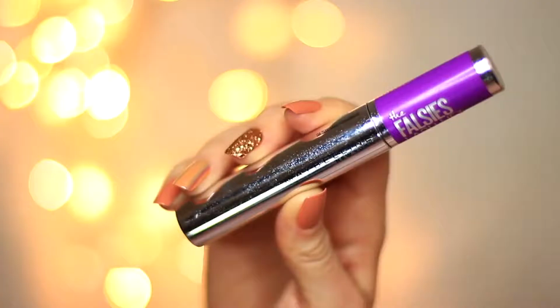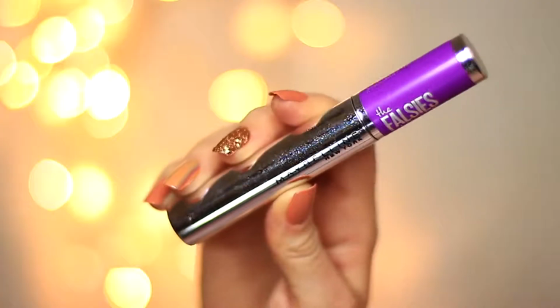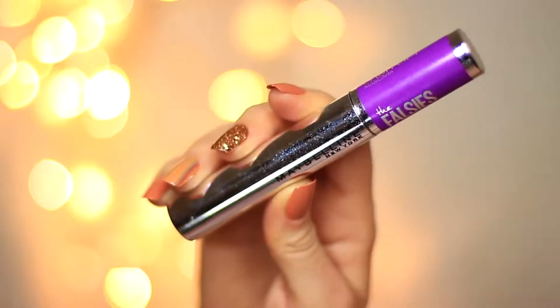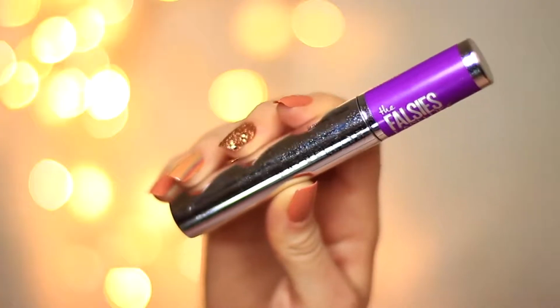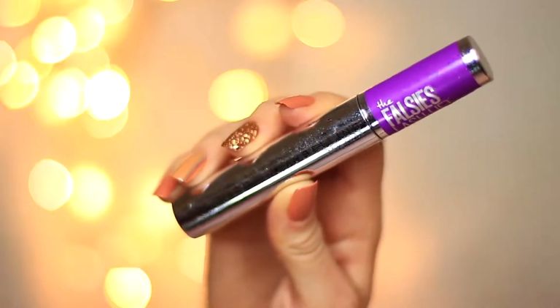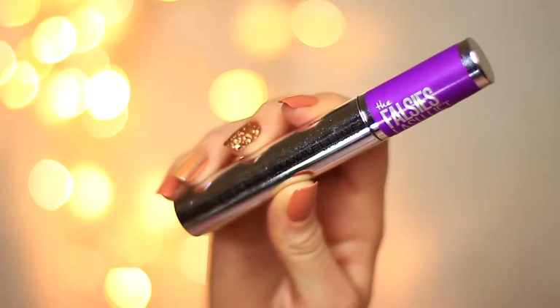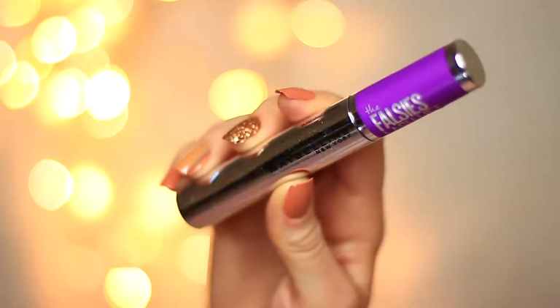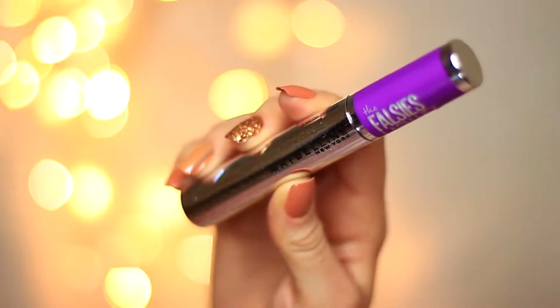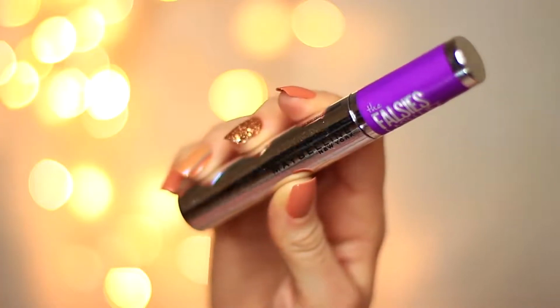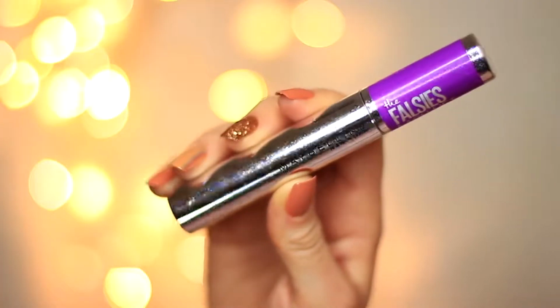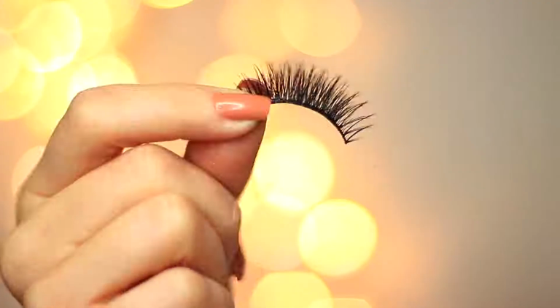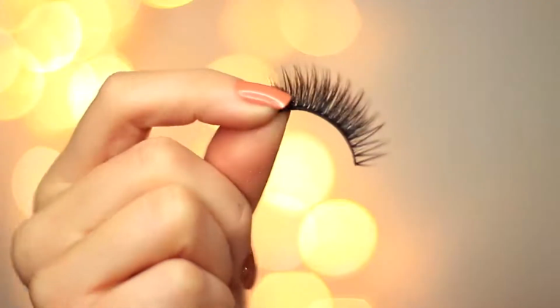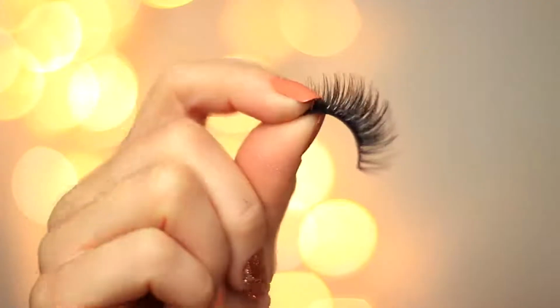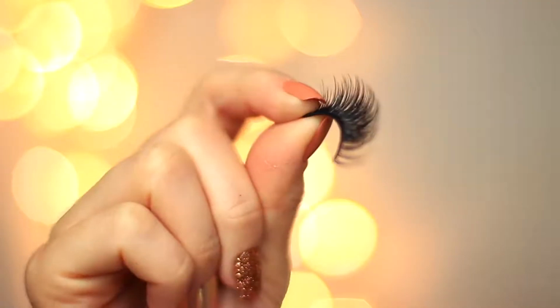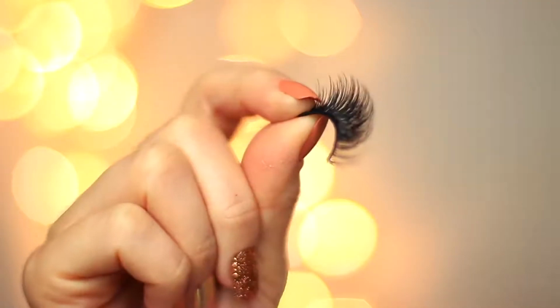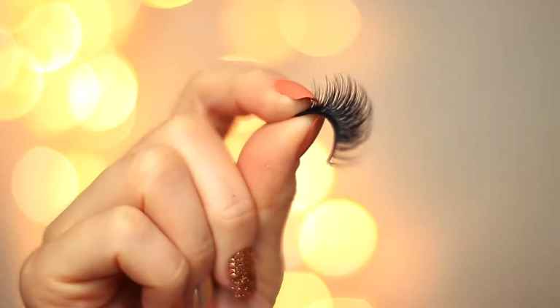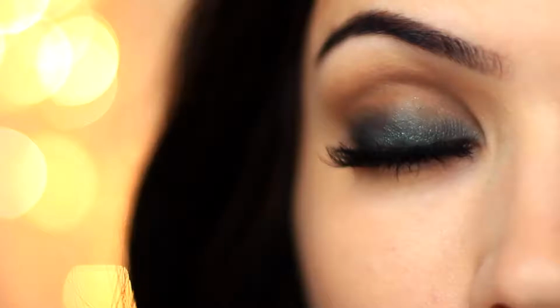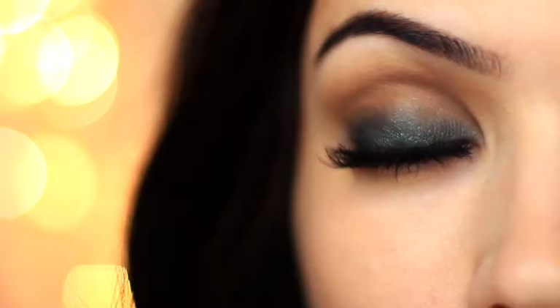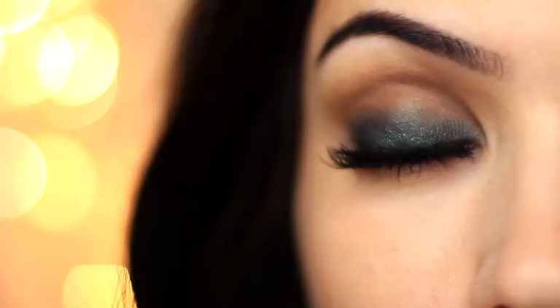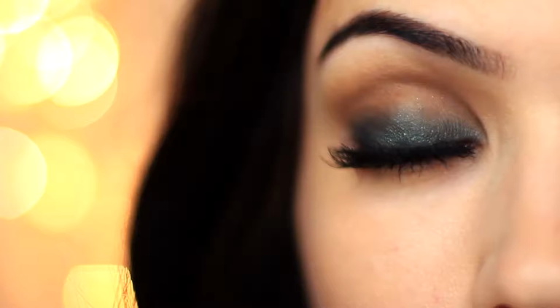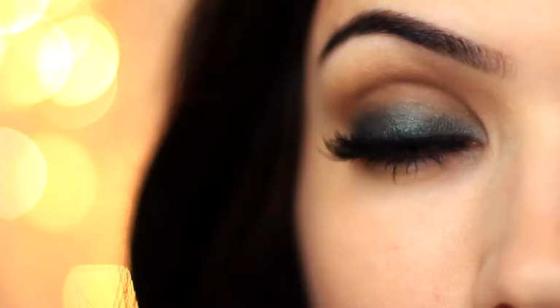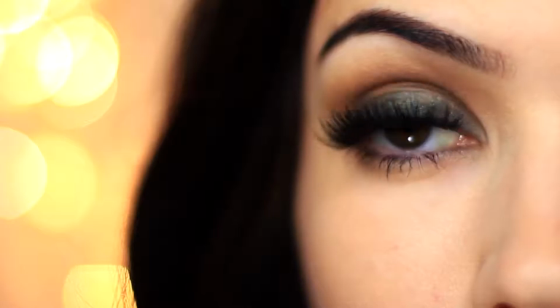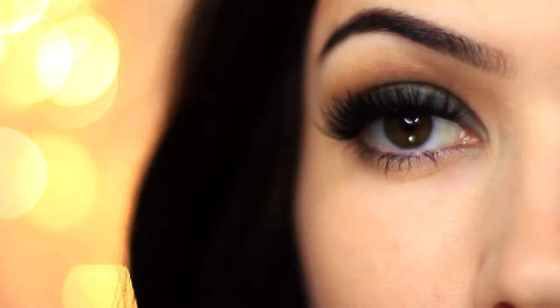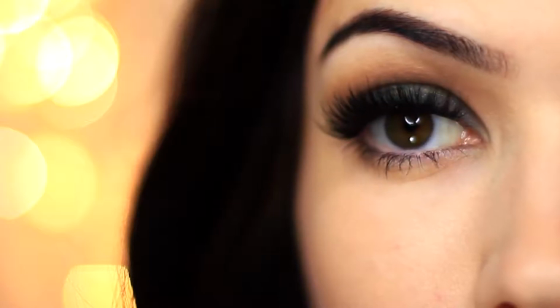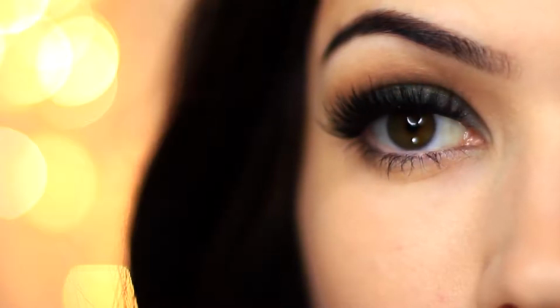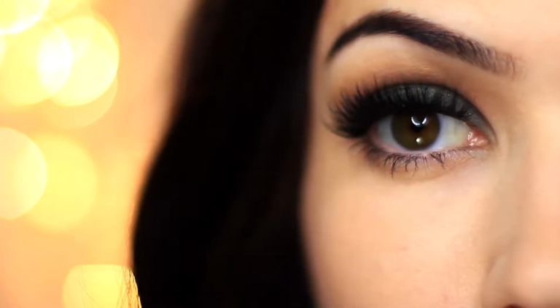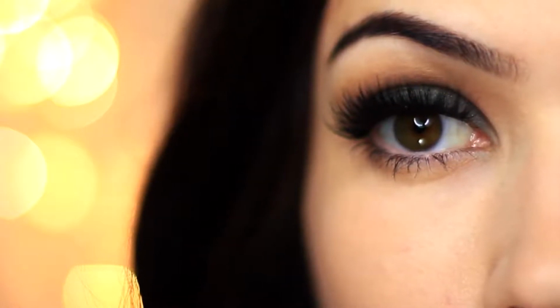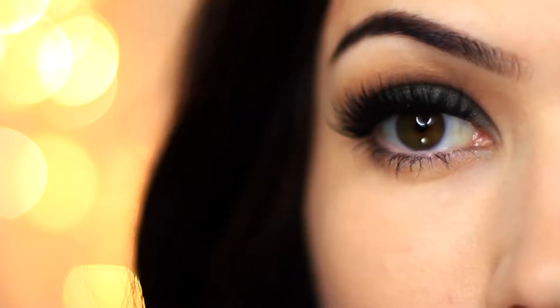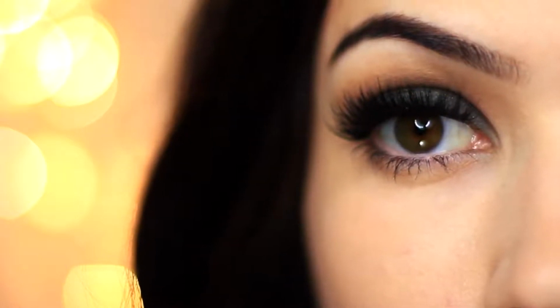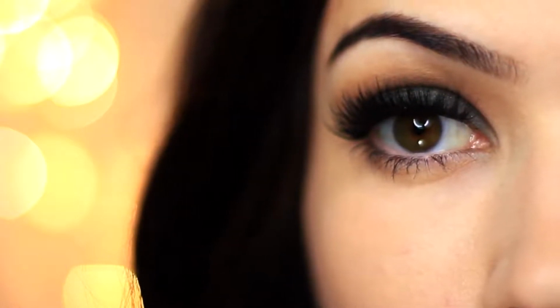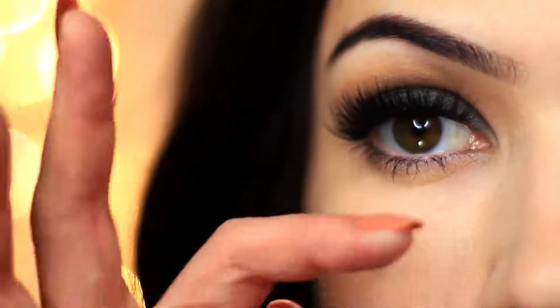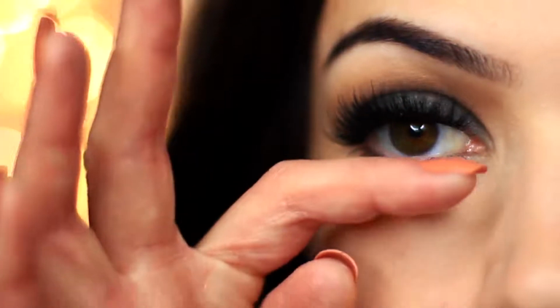Then go in with lots of mascara and some falsies. And there you go — a super easy look using just two eyeshadows!